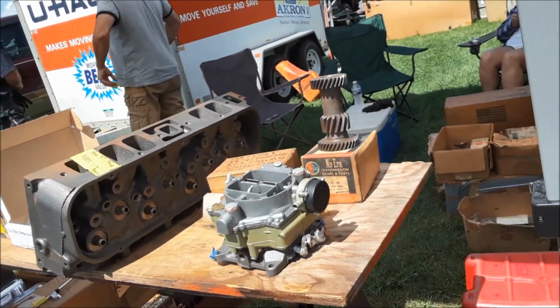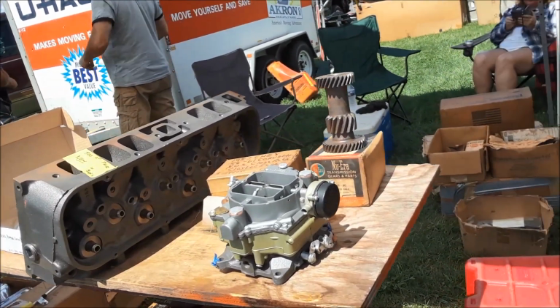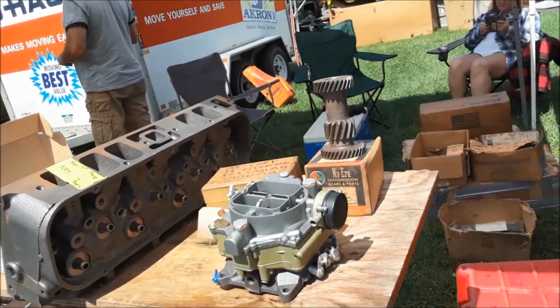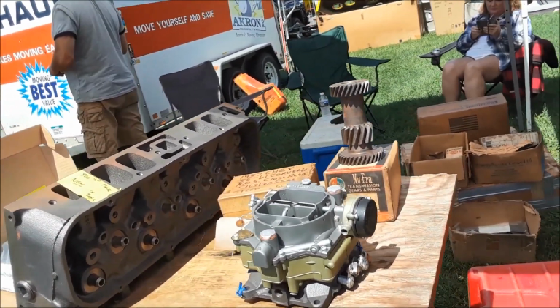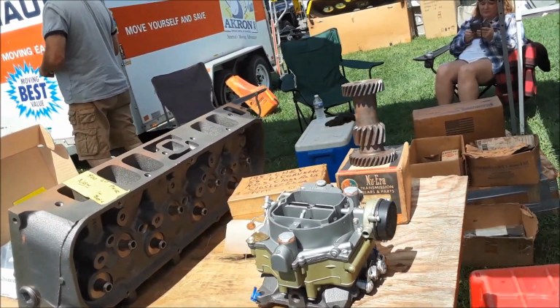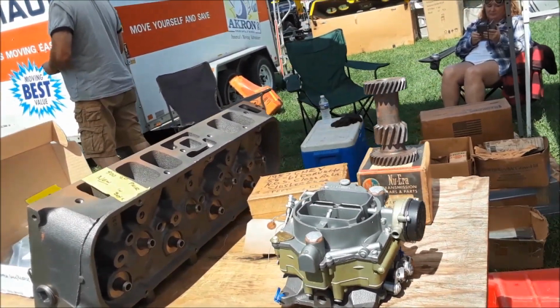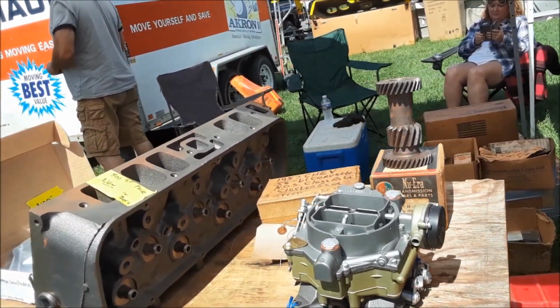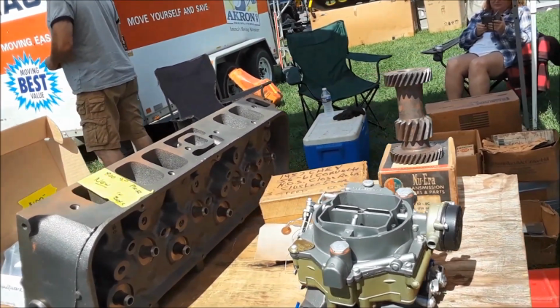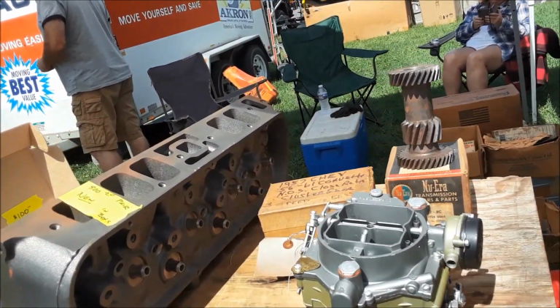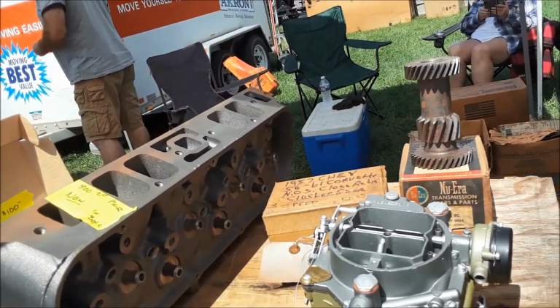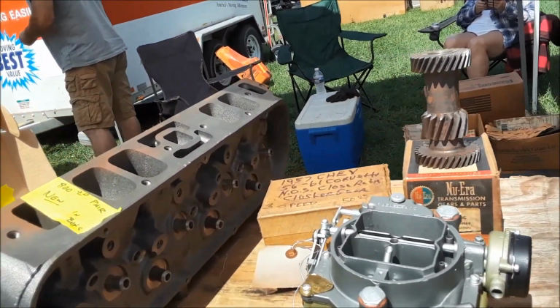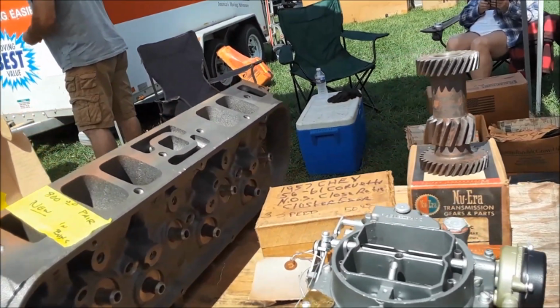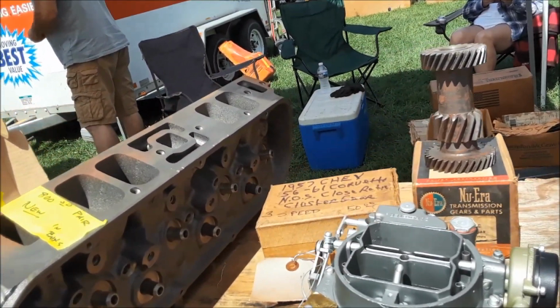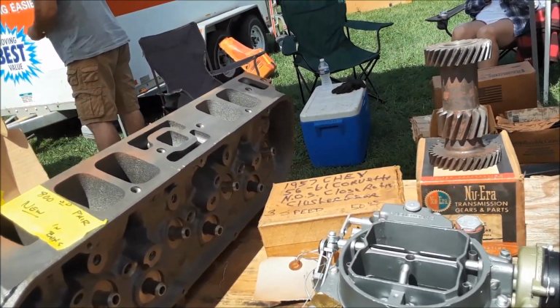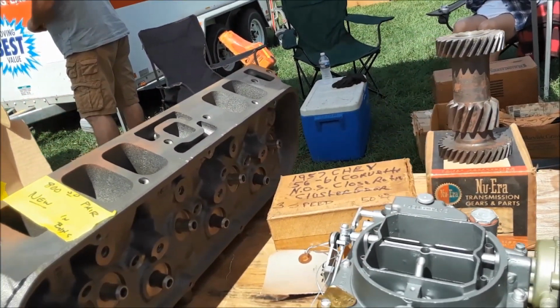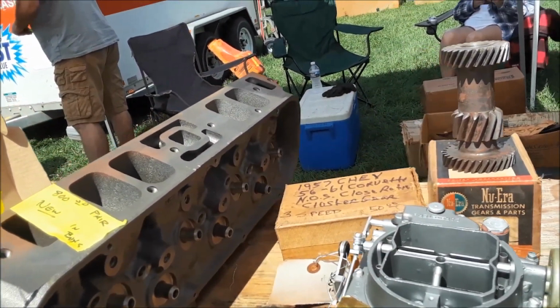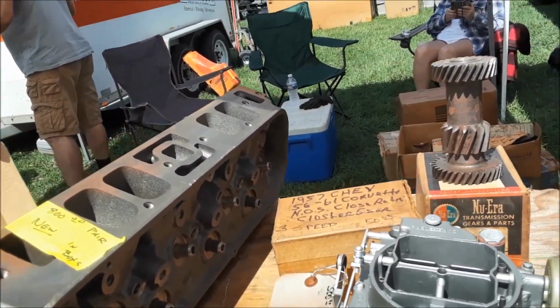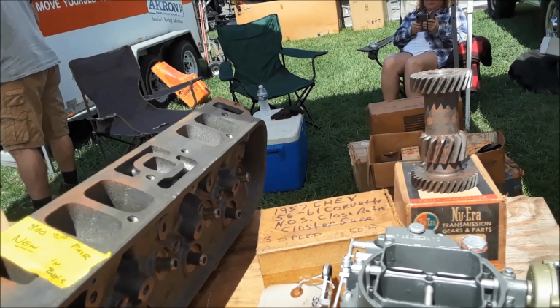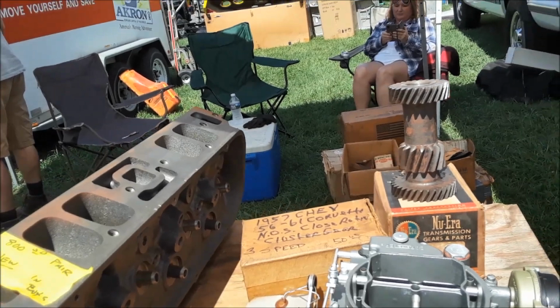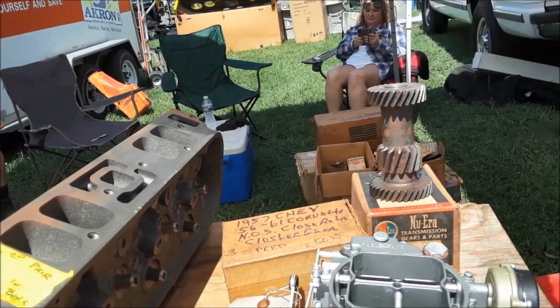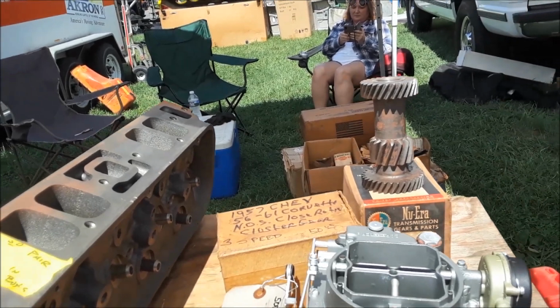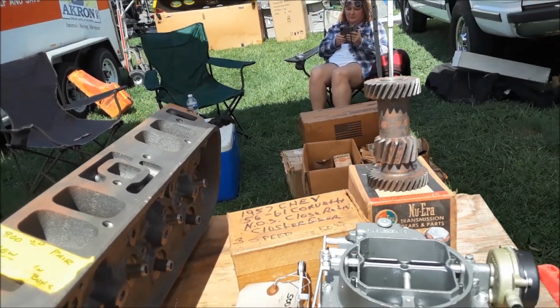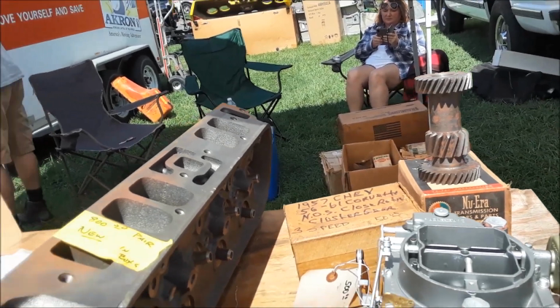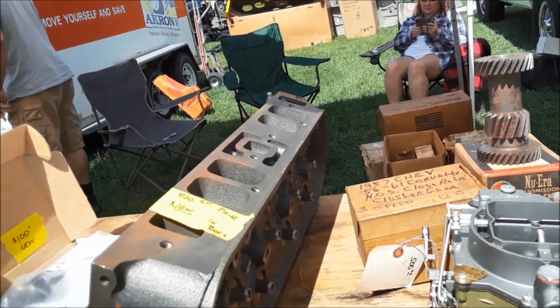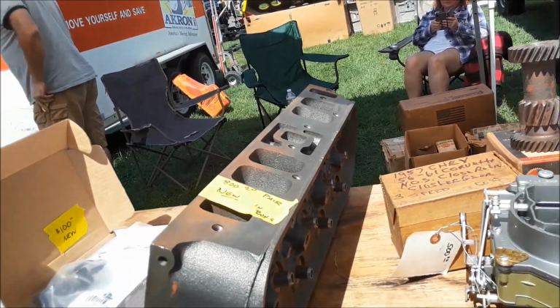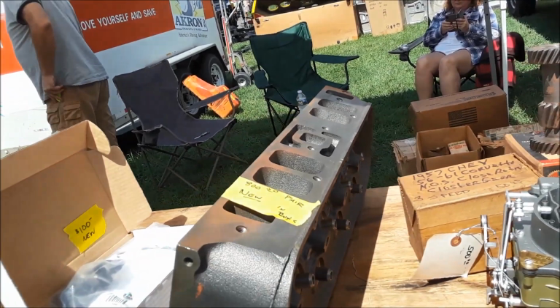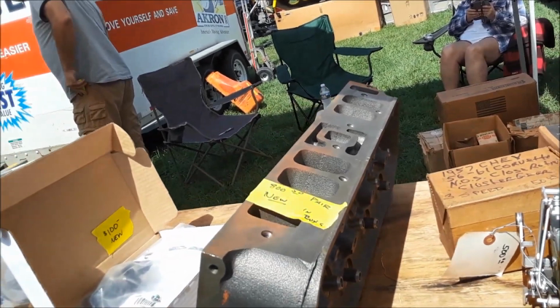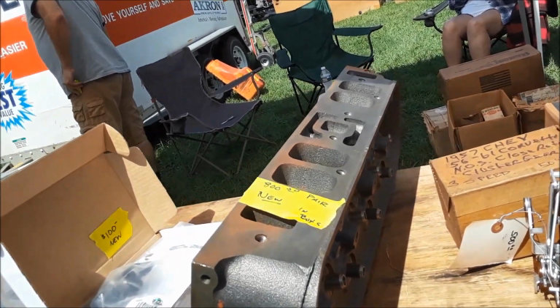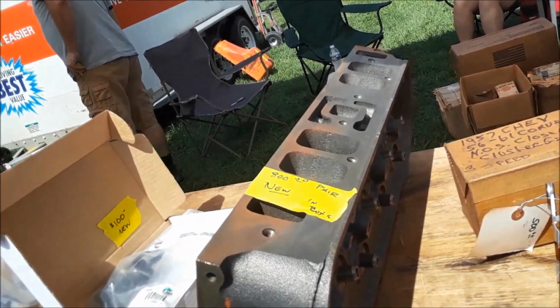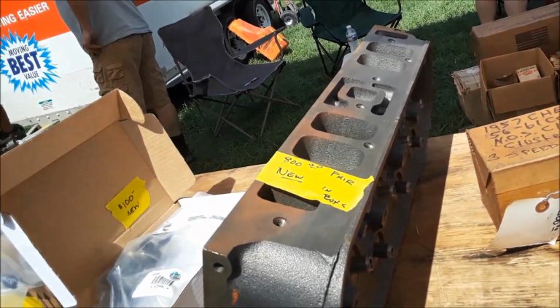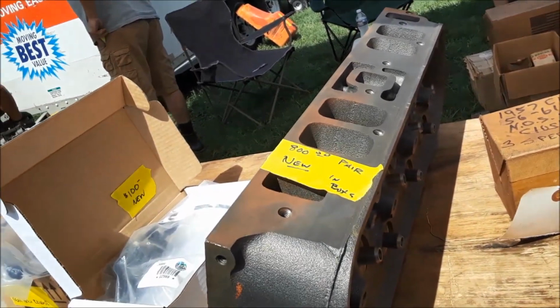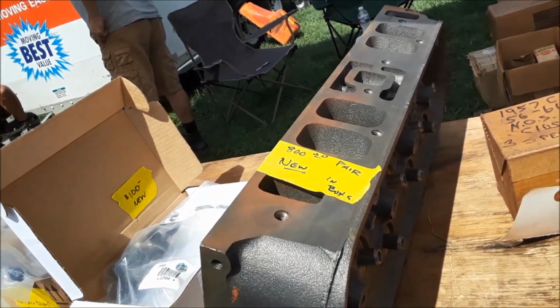Cluster gears — drool, folks, drool — $800 for a pair.